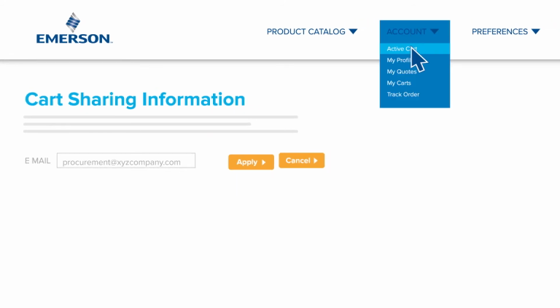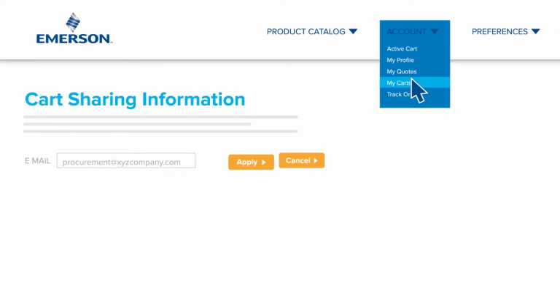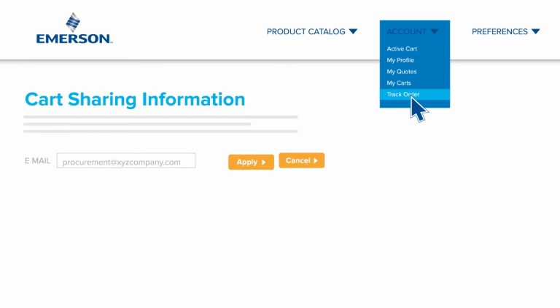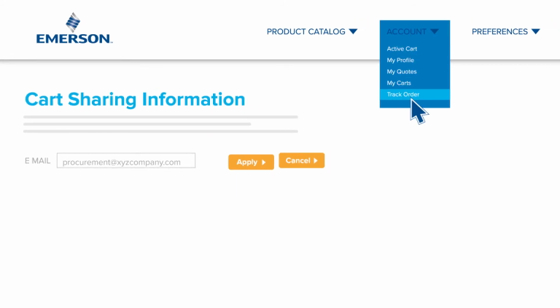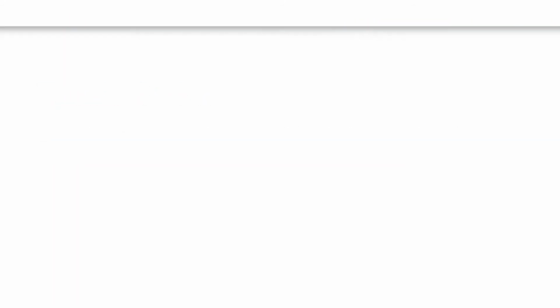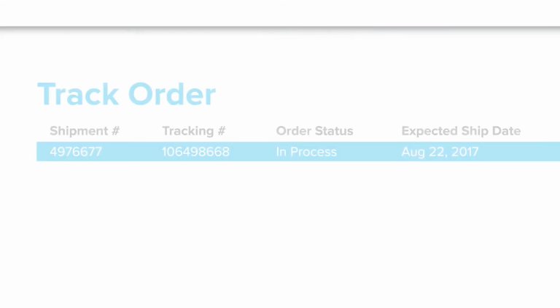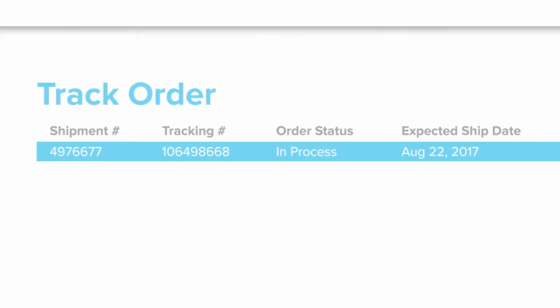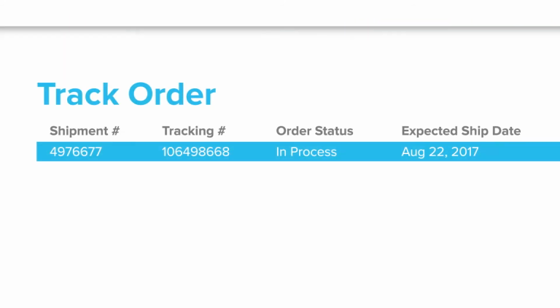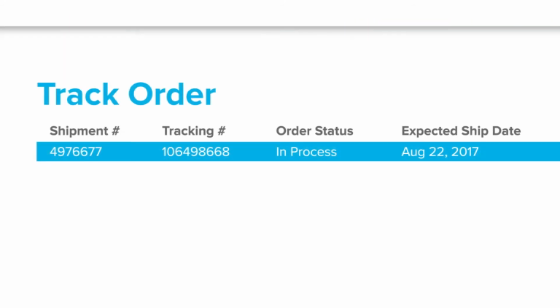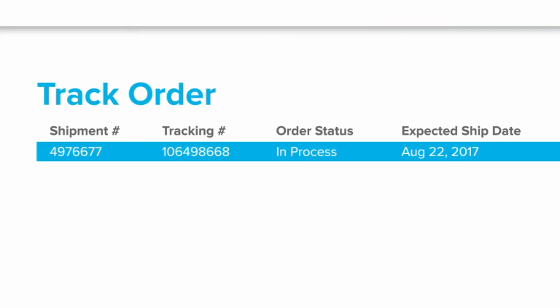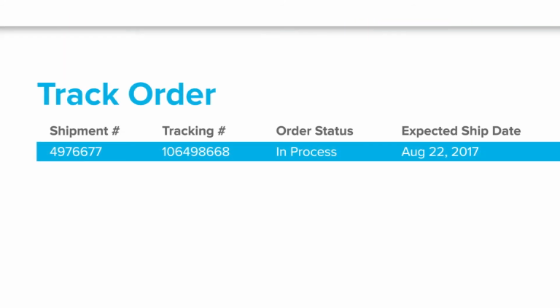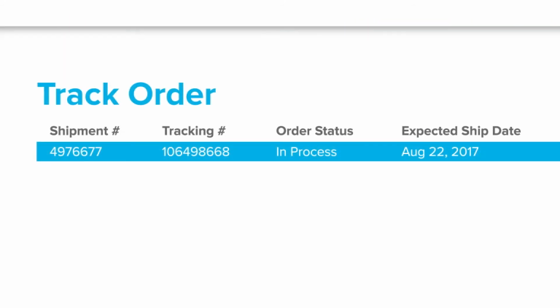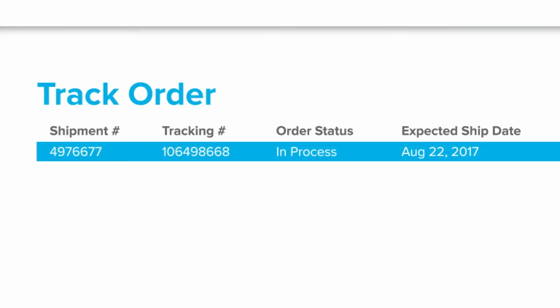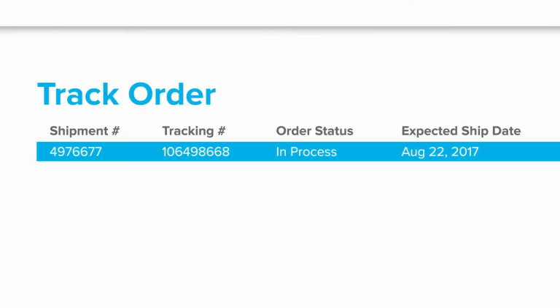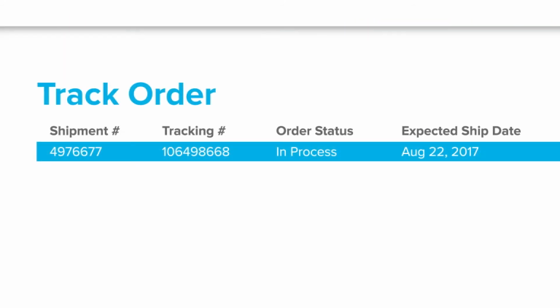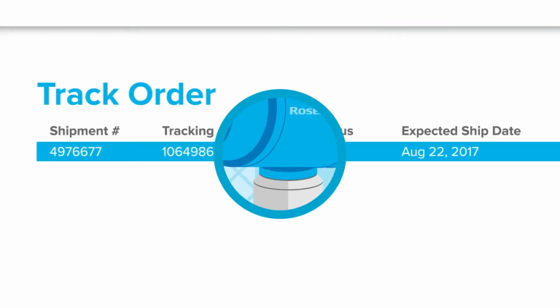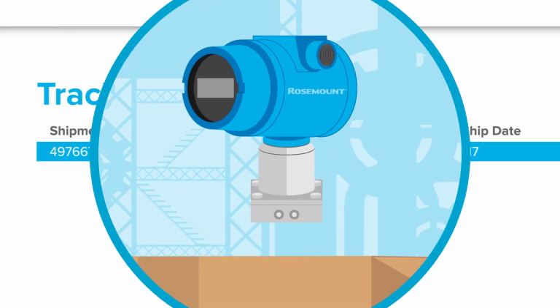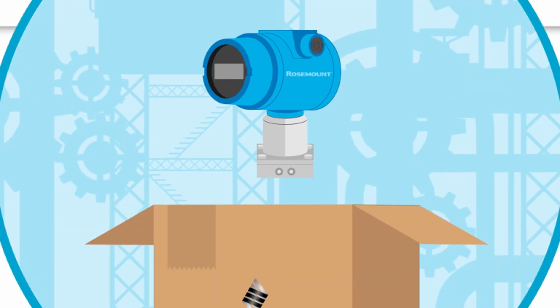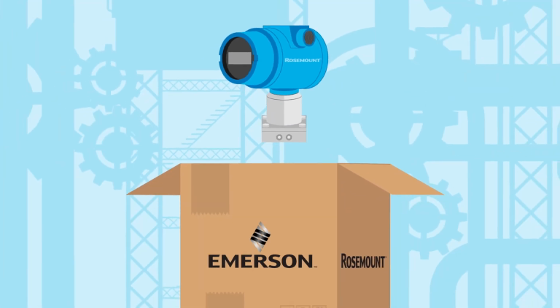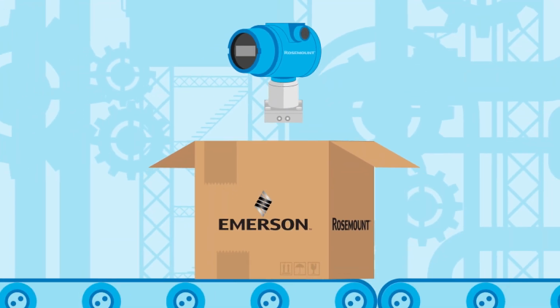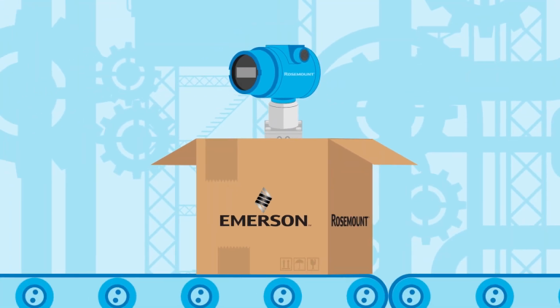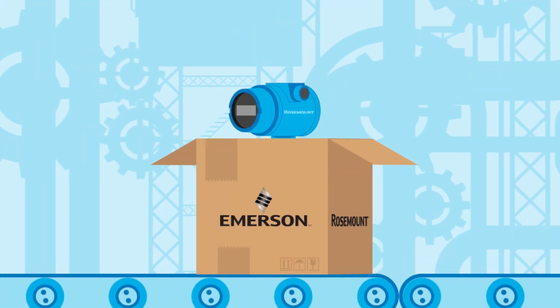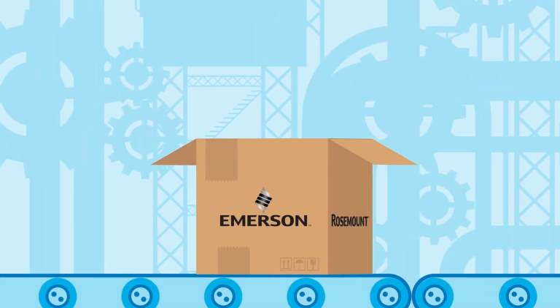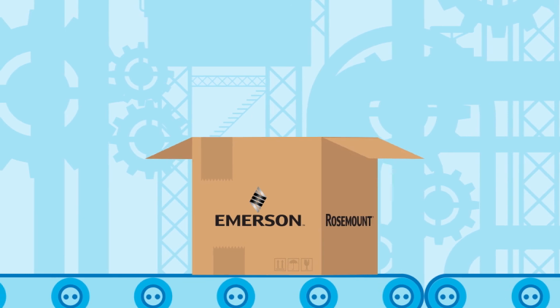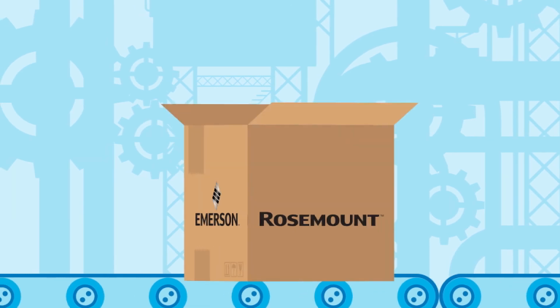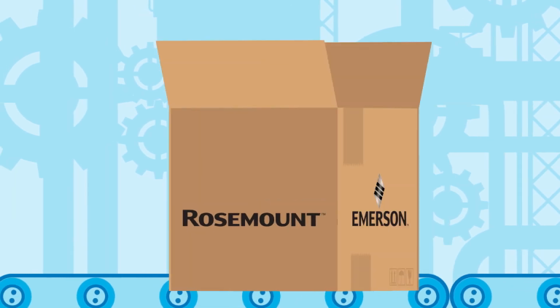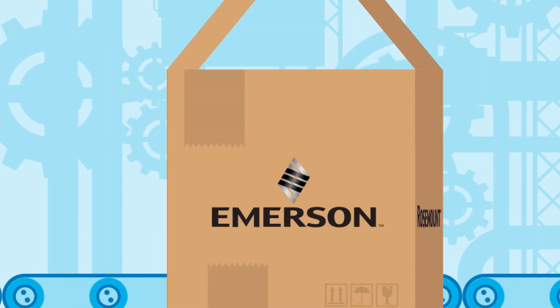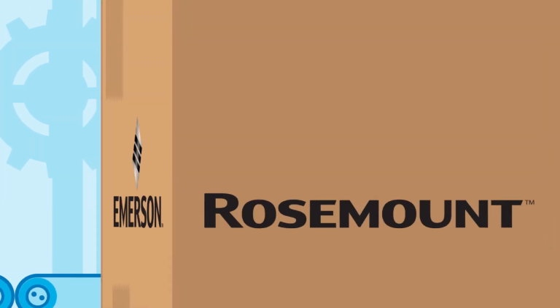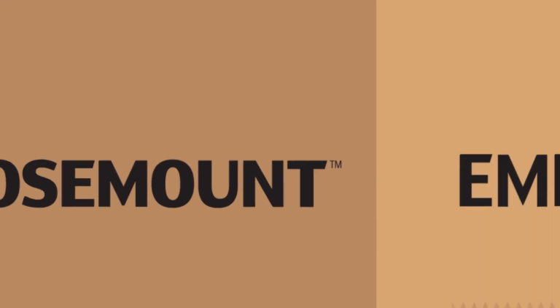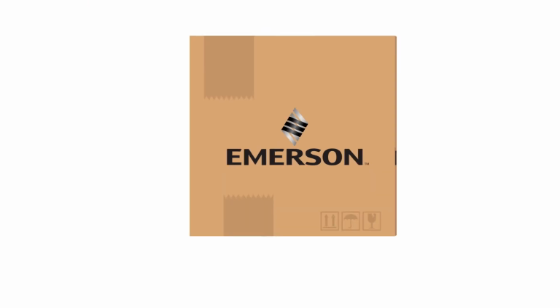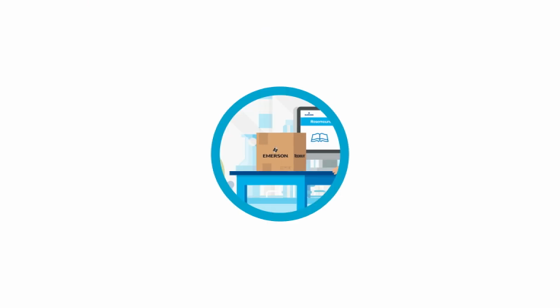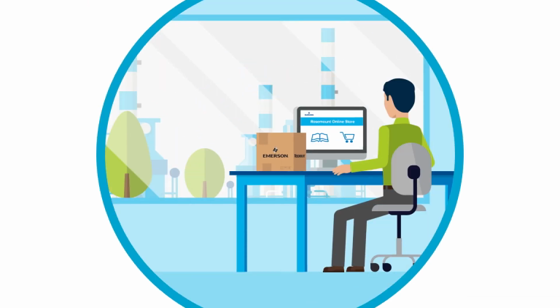Once an order is placed, comprehensive order tracking lets you follow the product from our warehouse to yours.